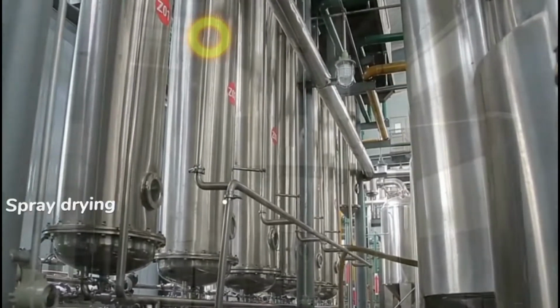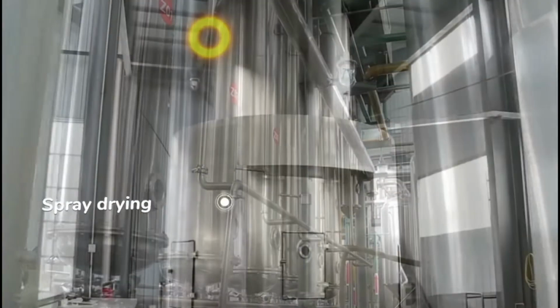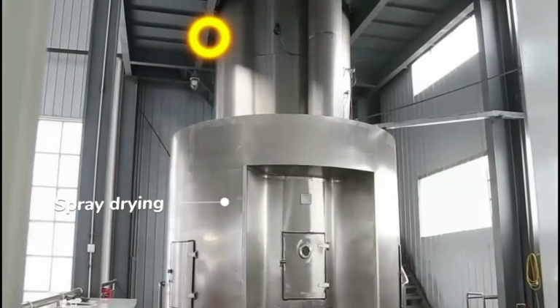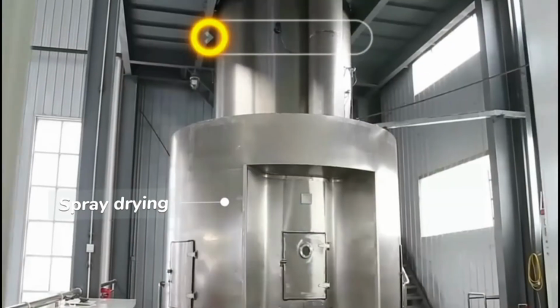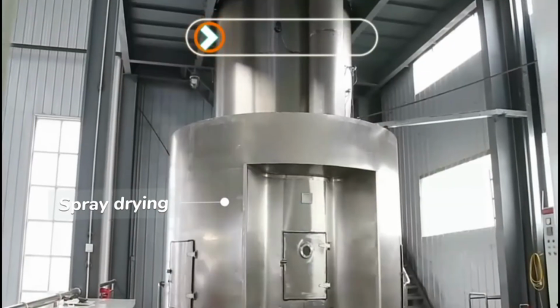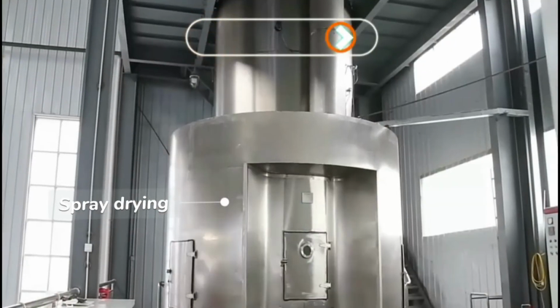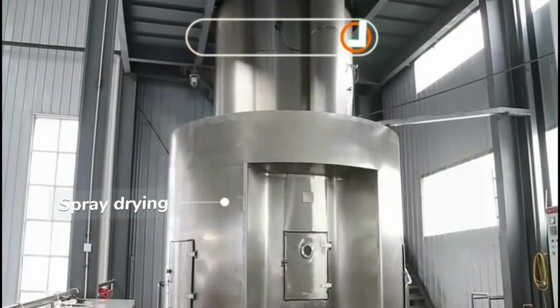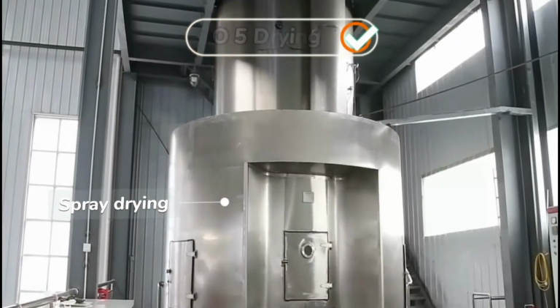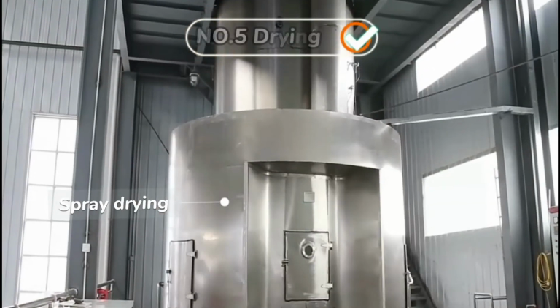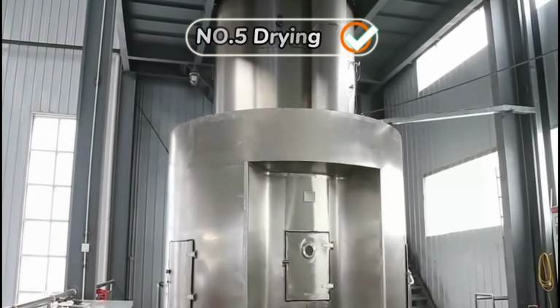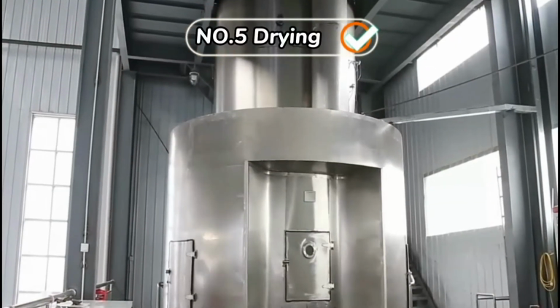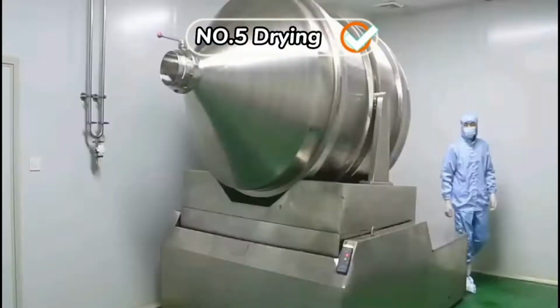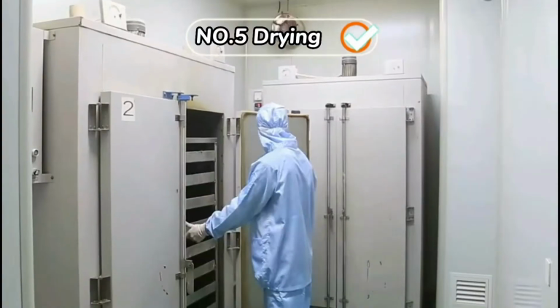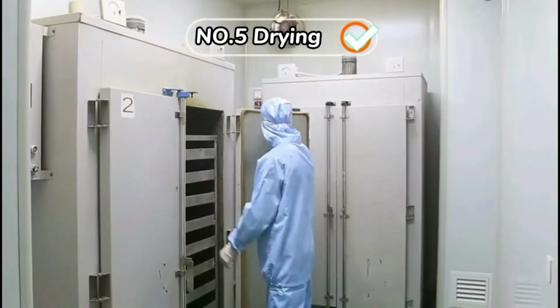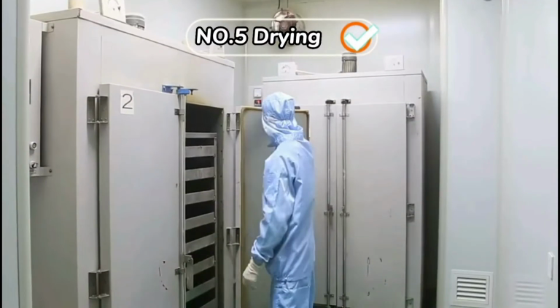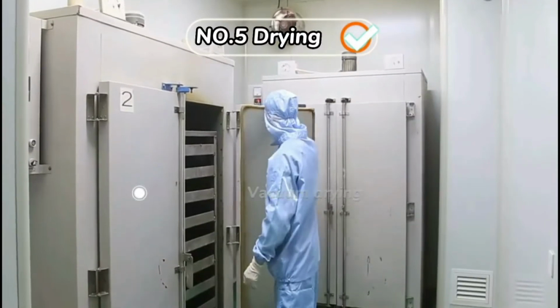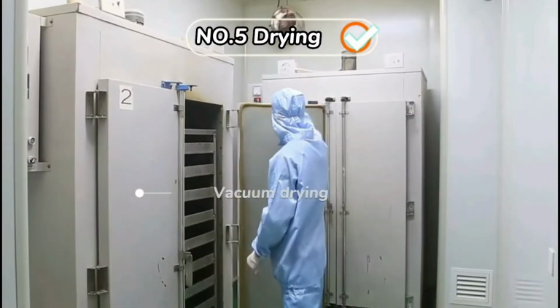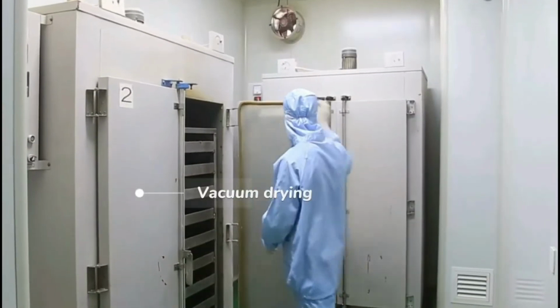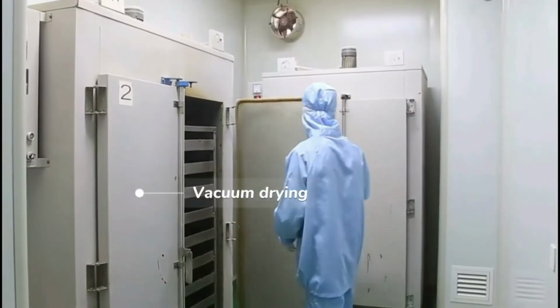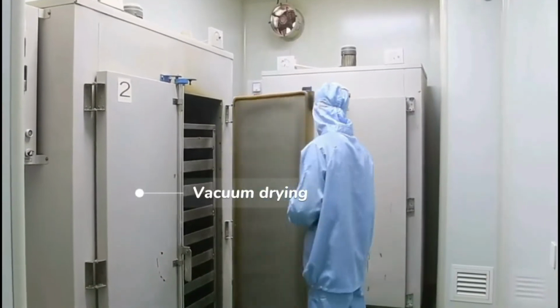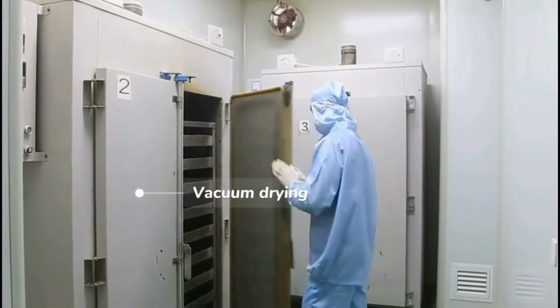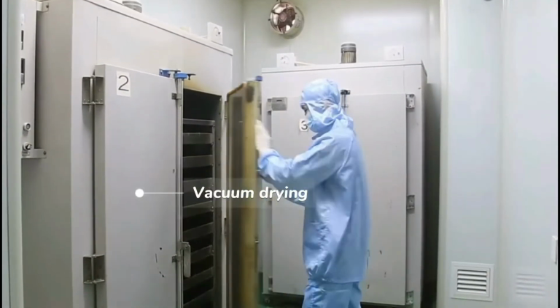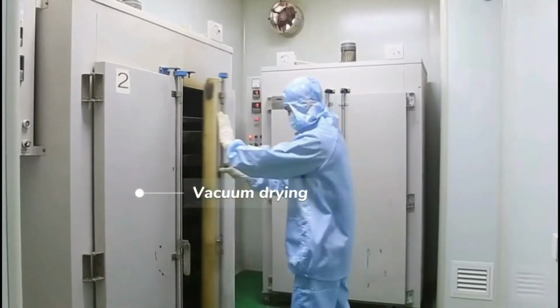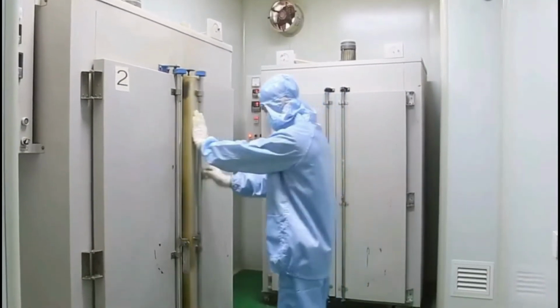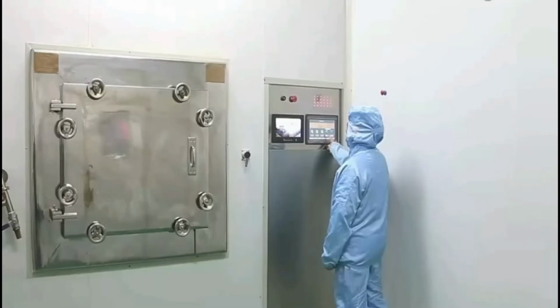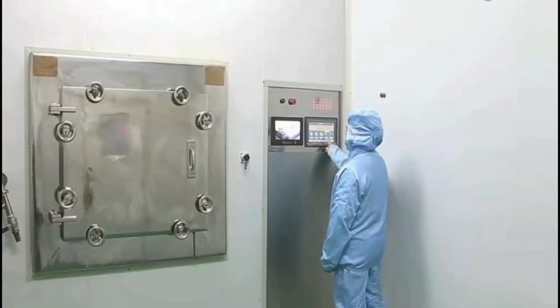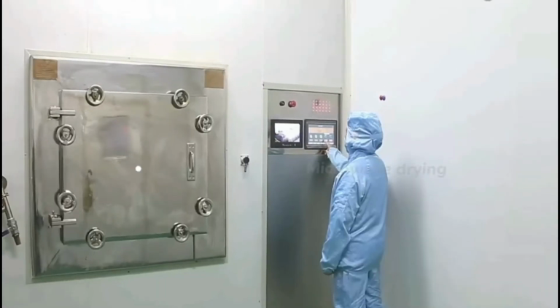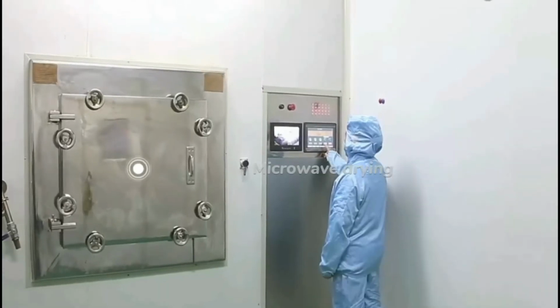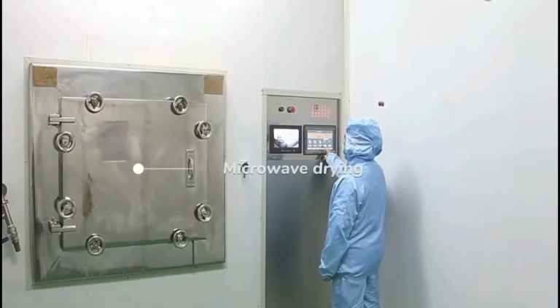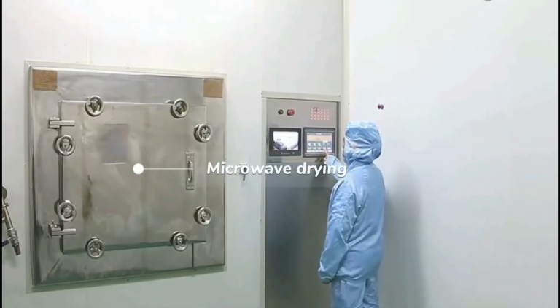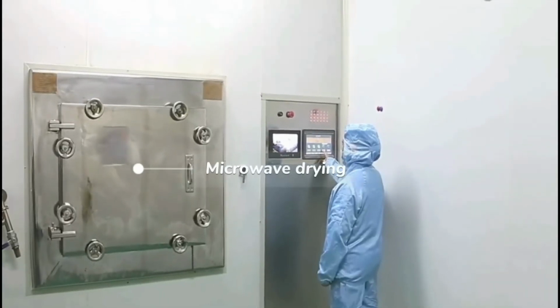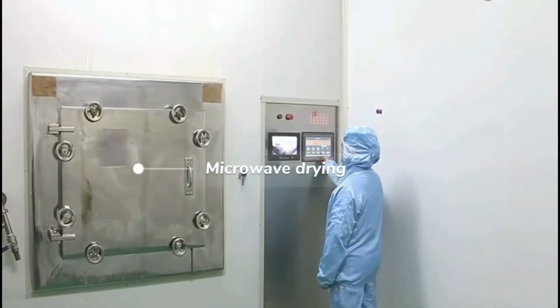About the drying step, we have different kinds of drying methods for different product needs.